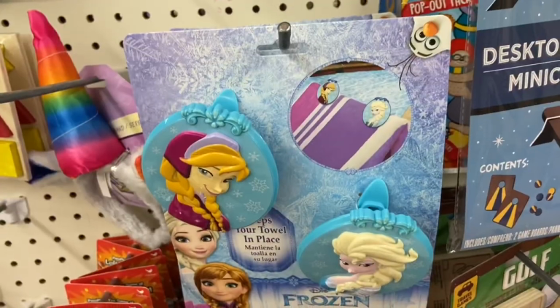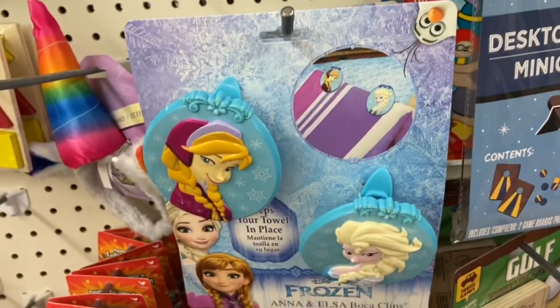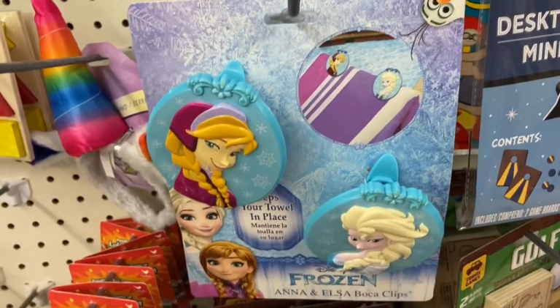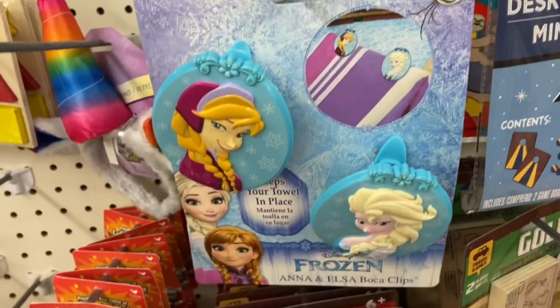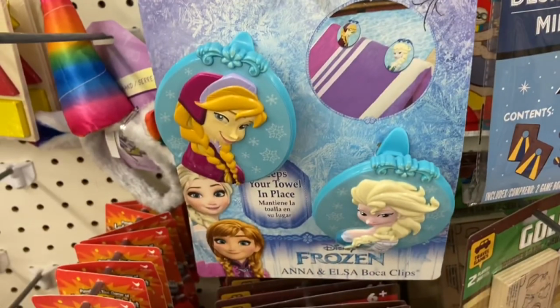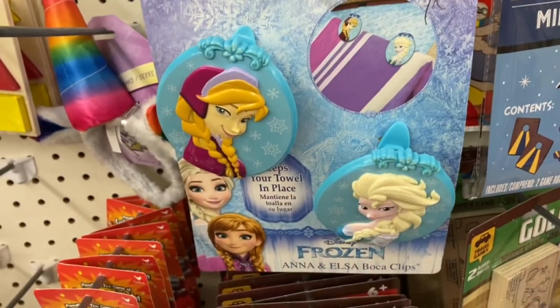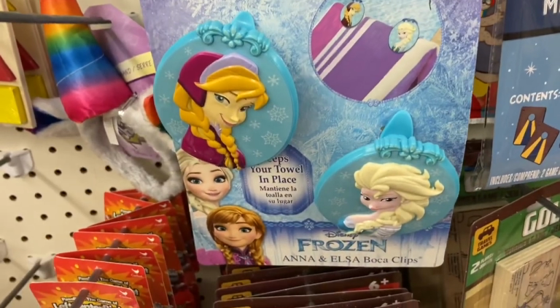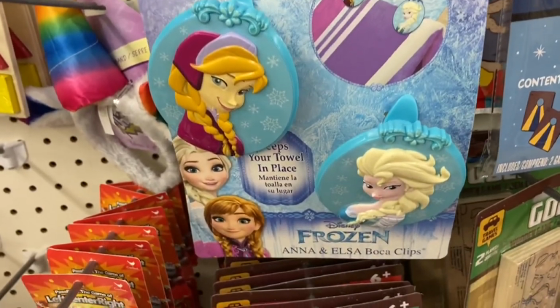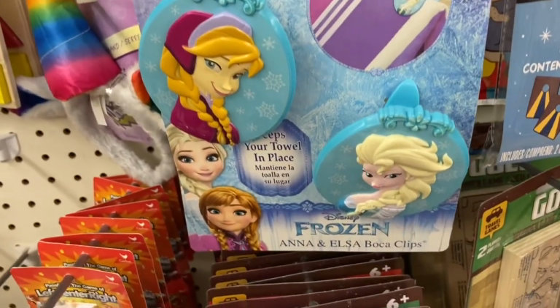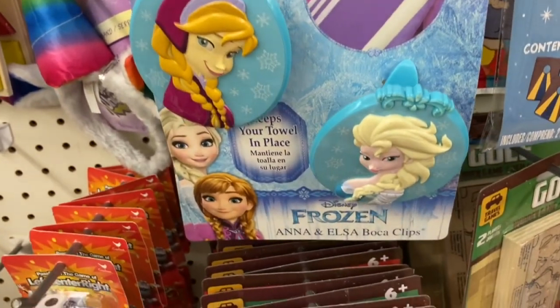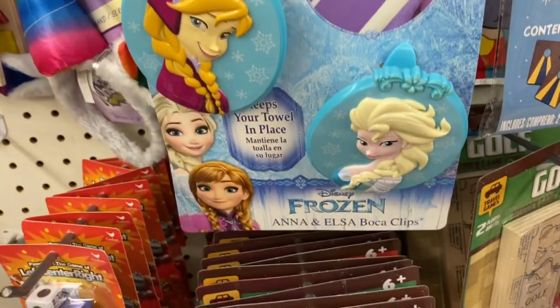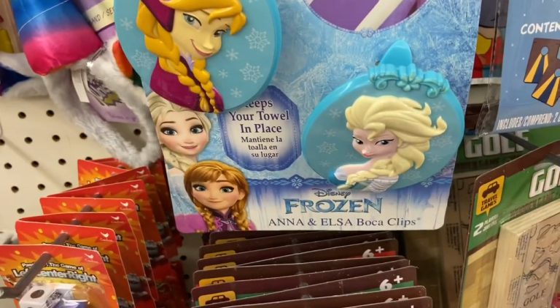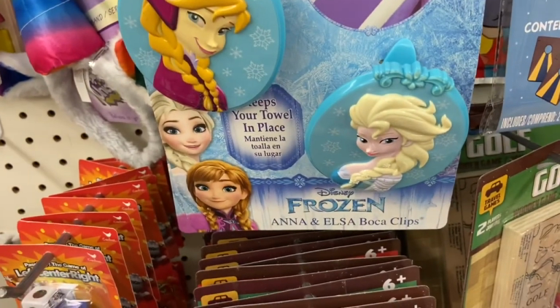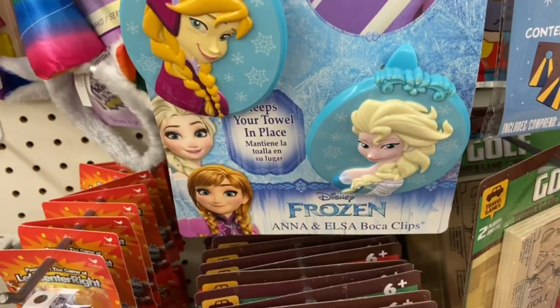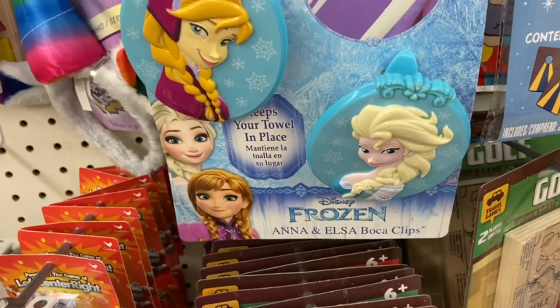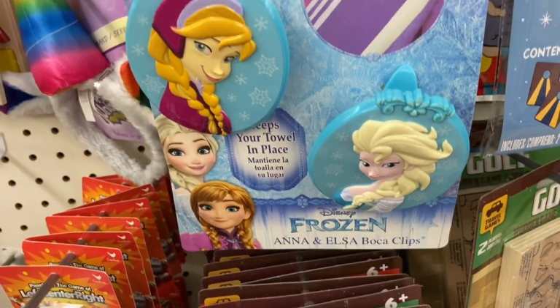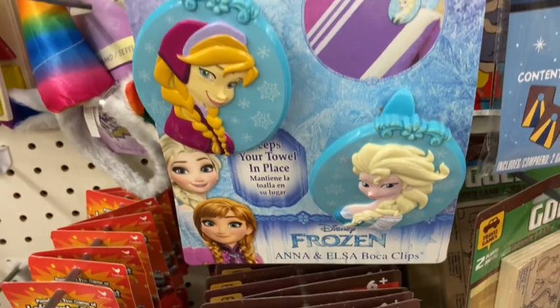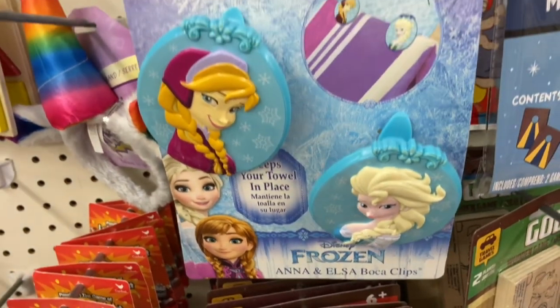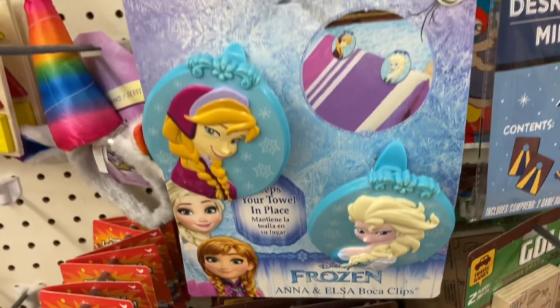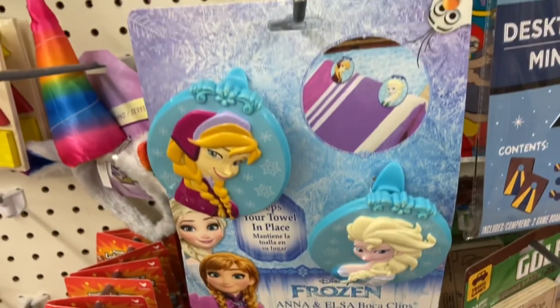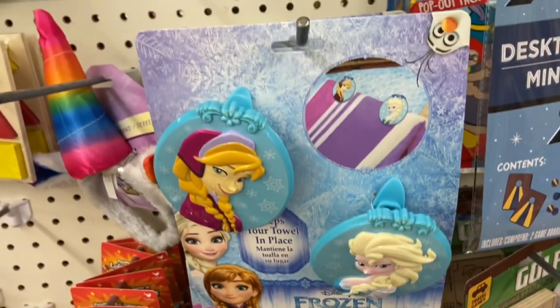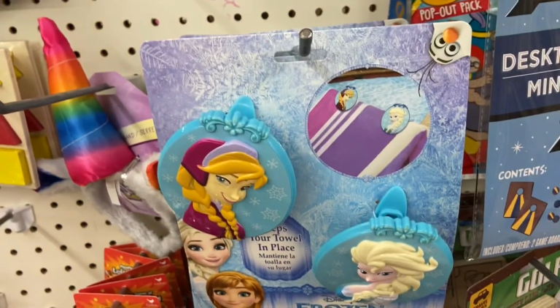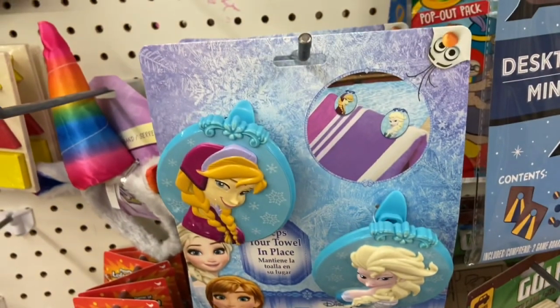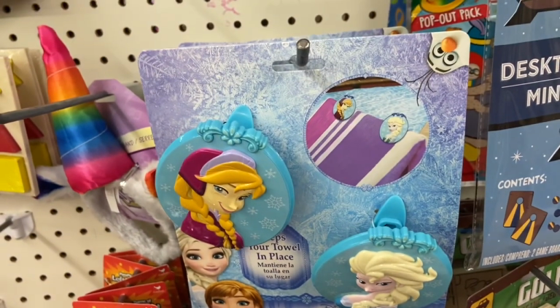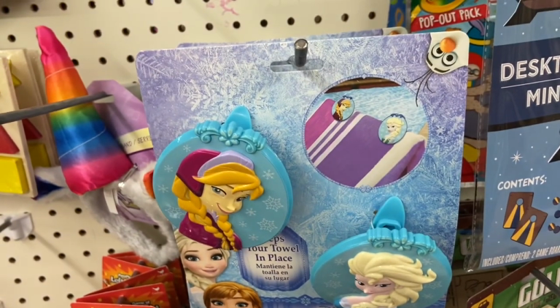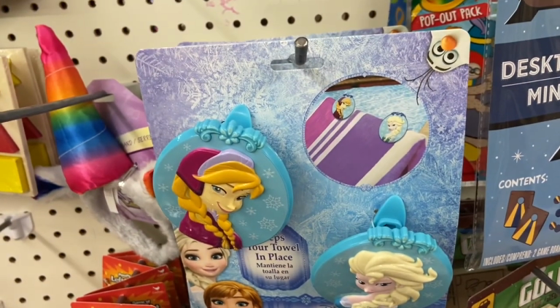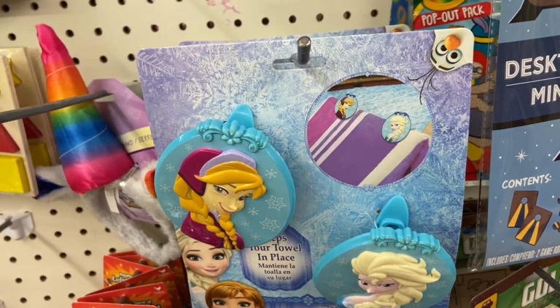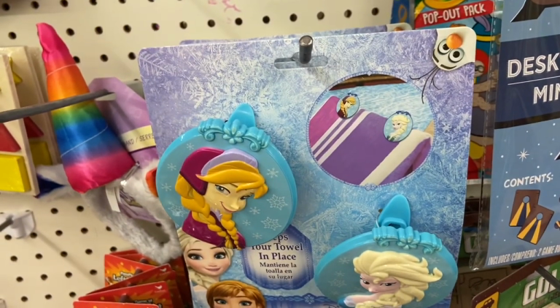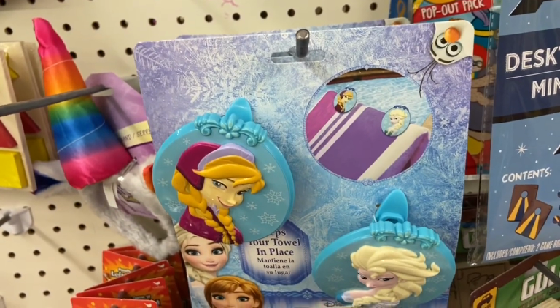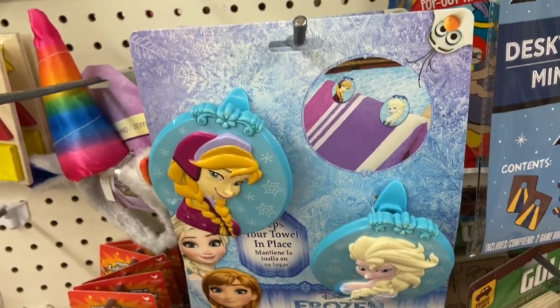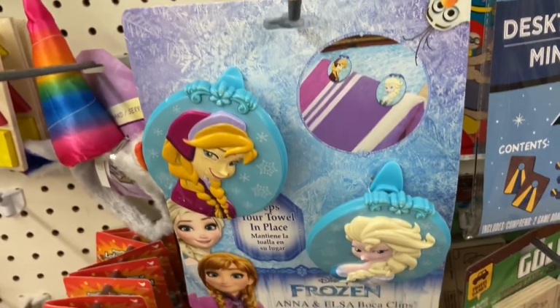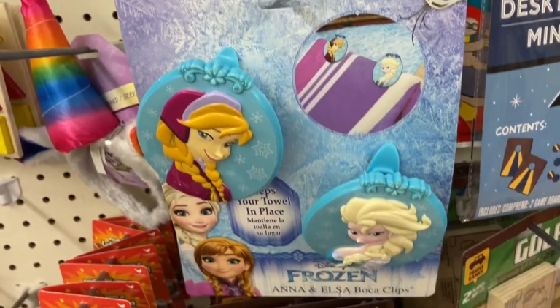I also found these Frozen Elsa towel clips so you can clip your towels onto a chair, and this is just a dollar.